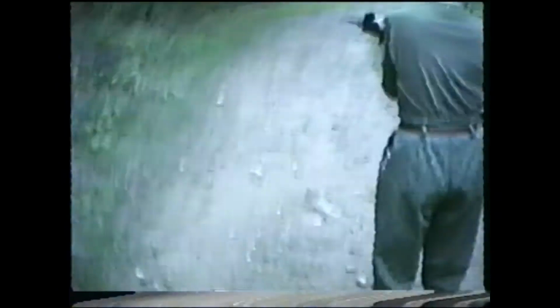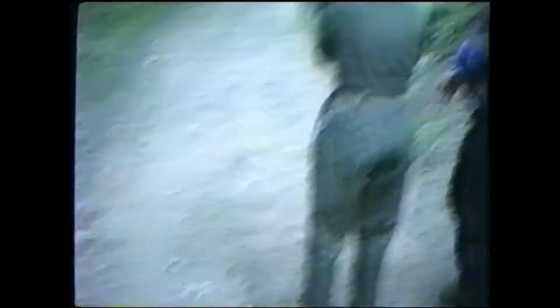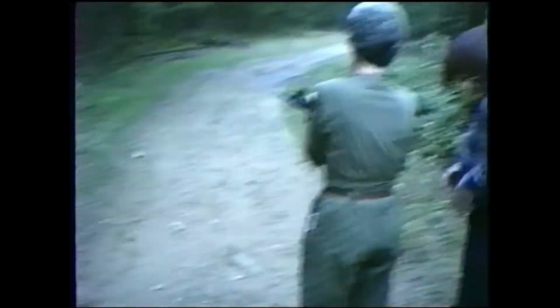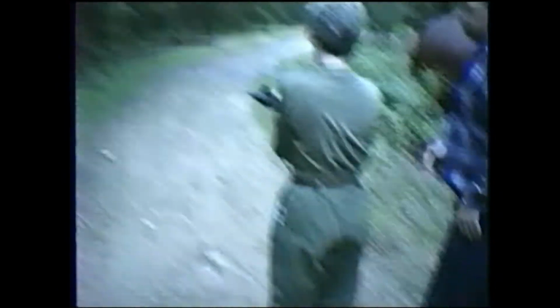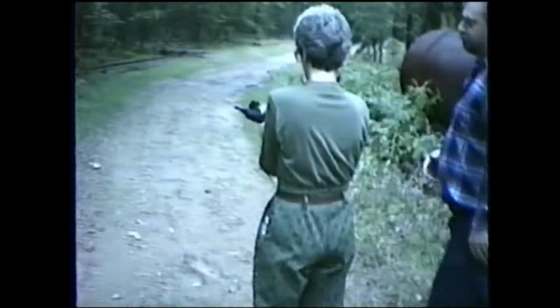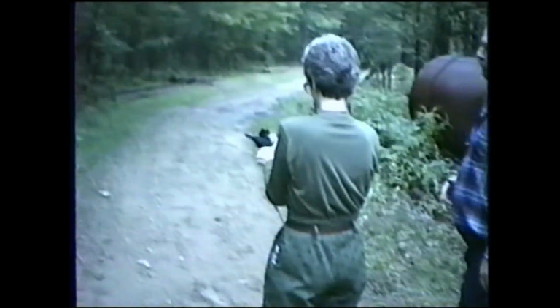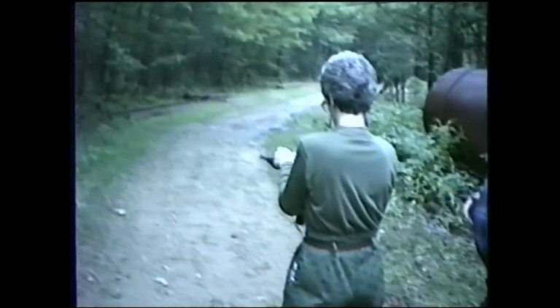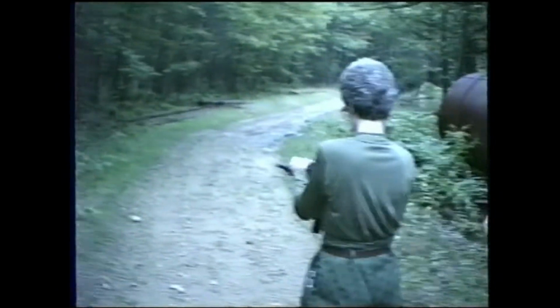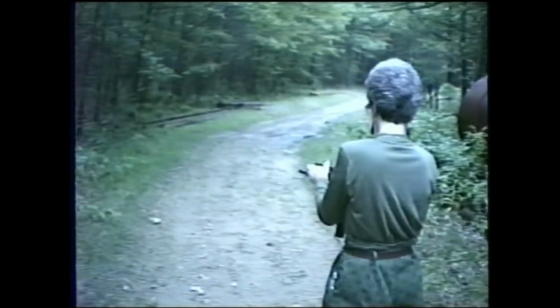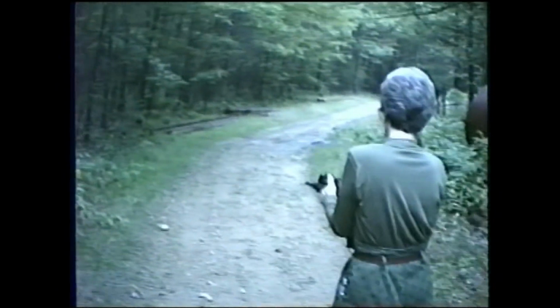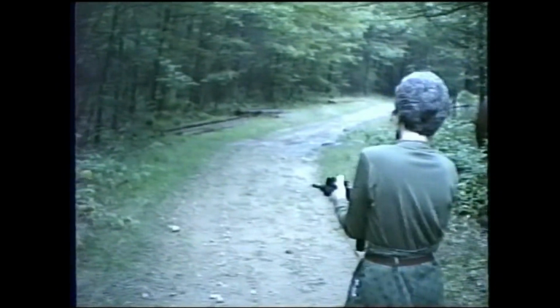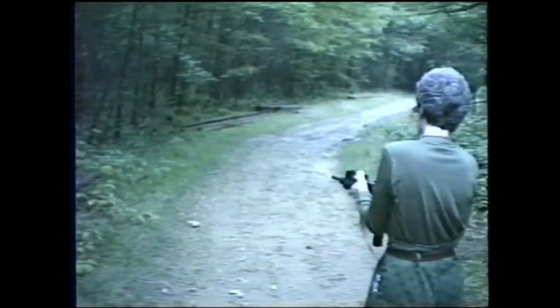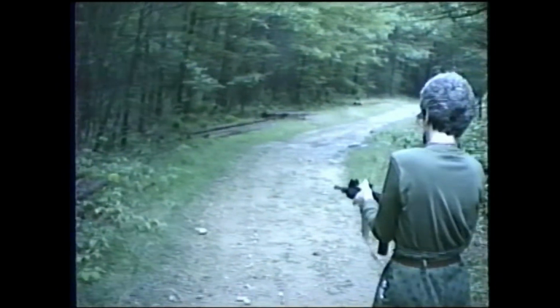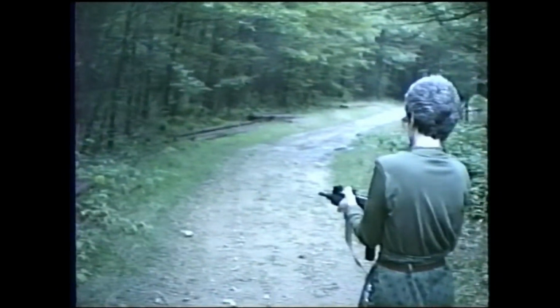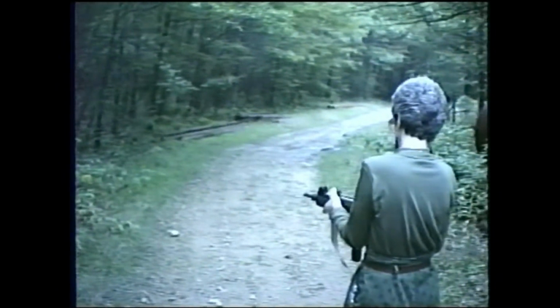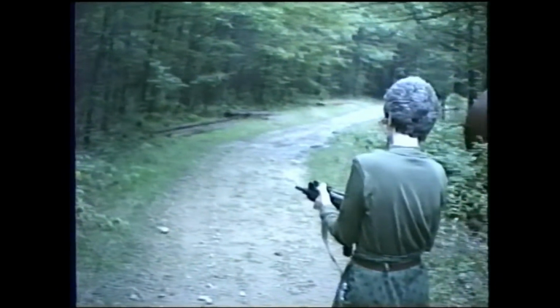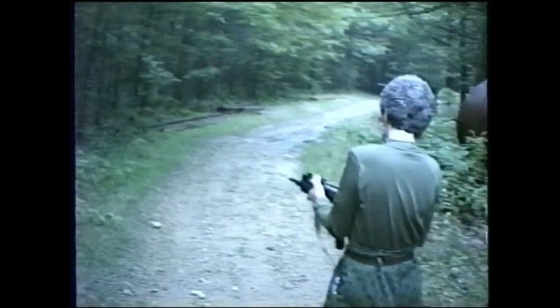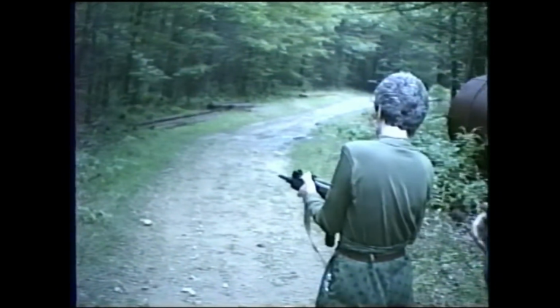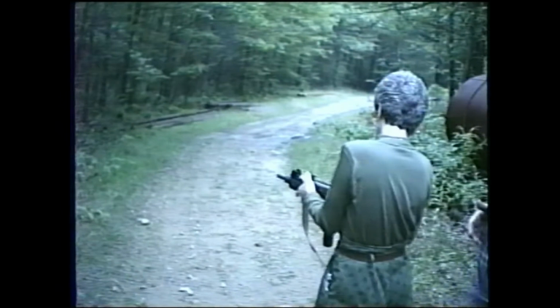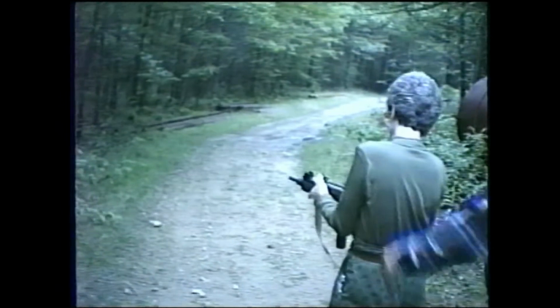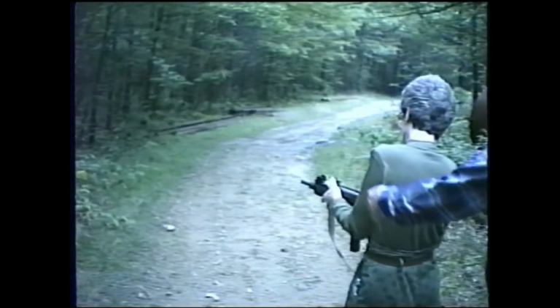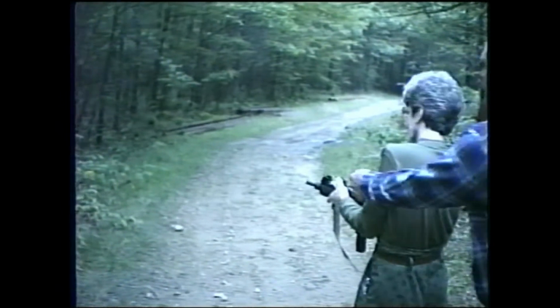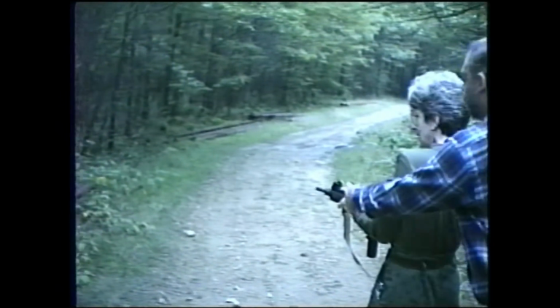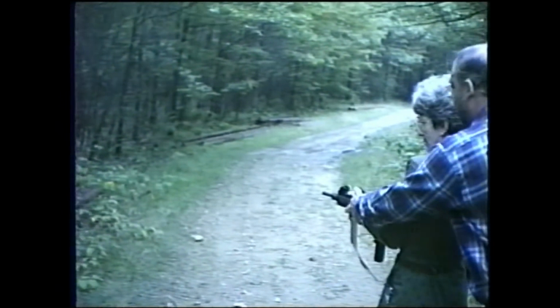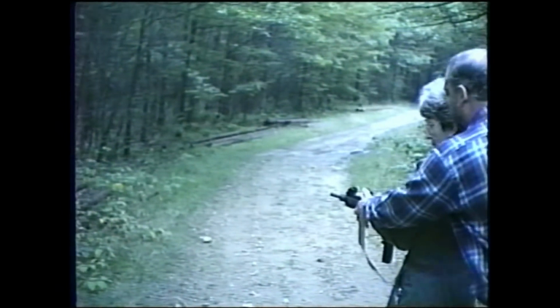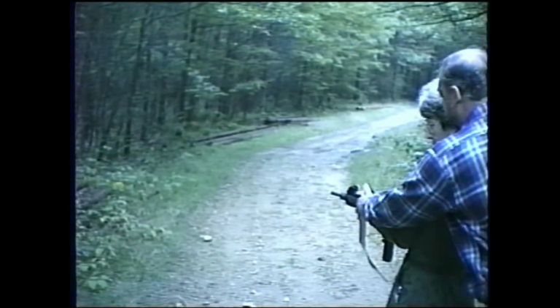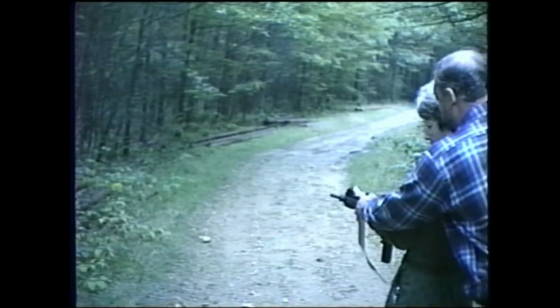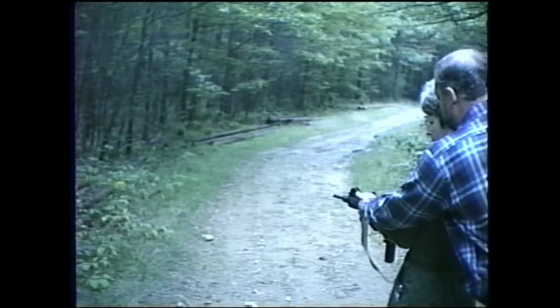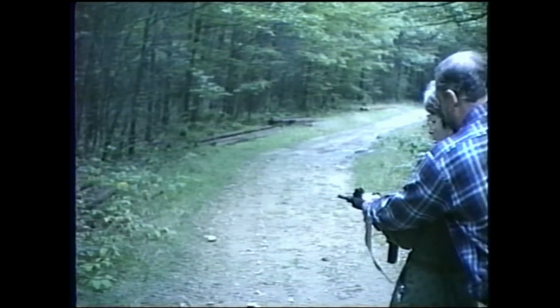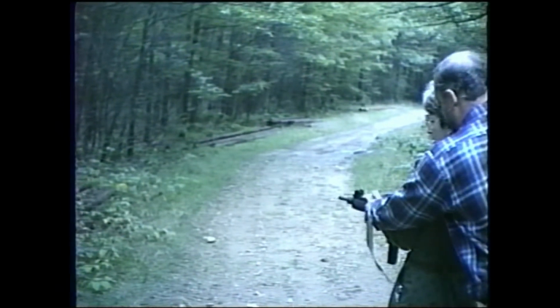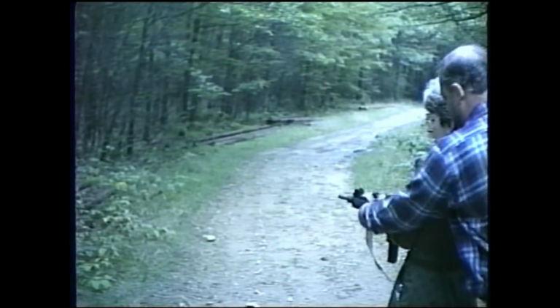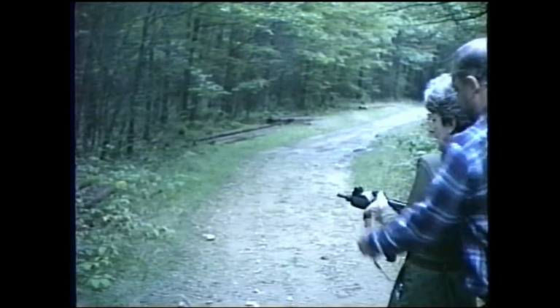It's not going to hit me in the arm, is it? No, it doesn't kick. Just hold it tight. Hold this hand tight.